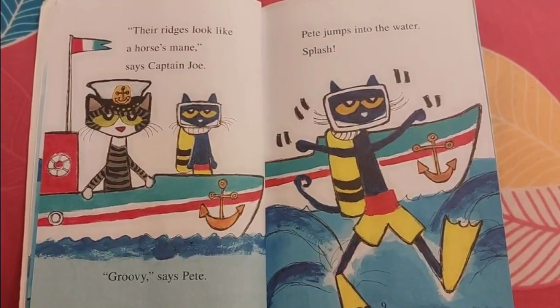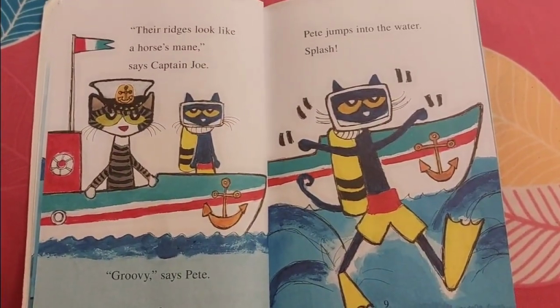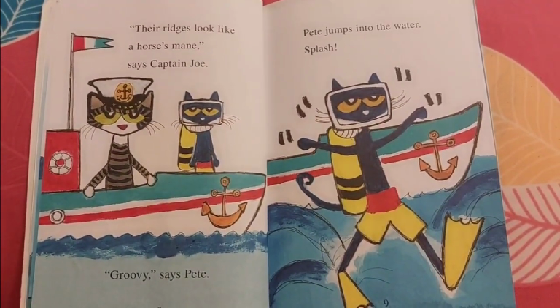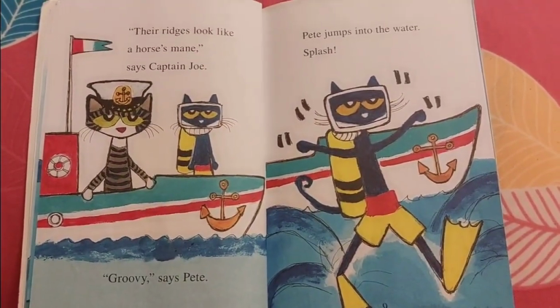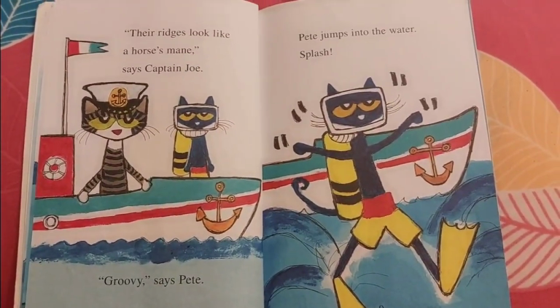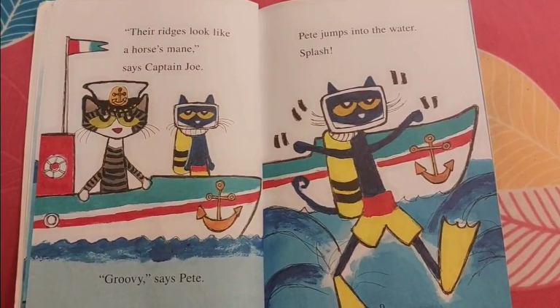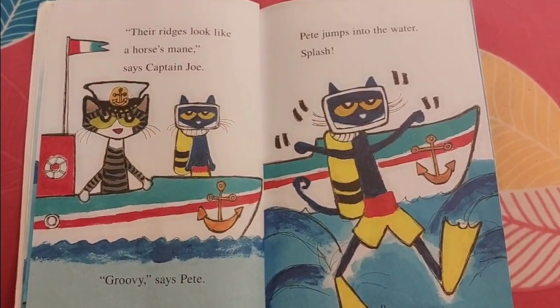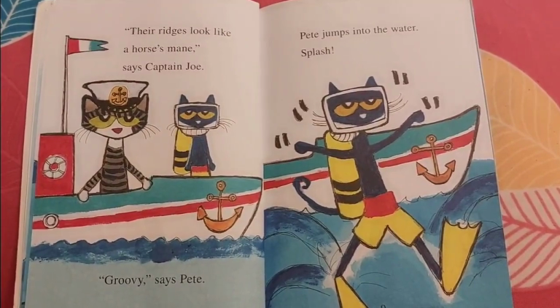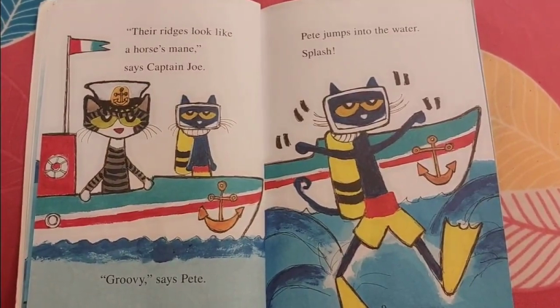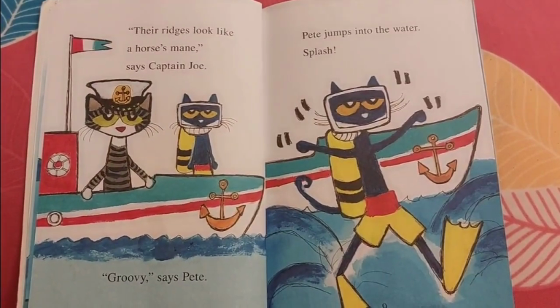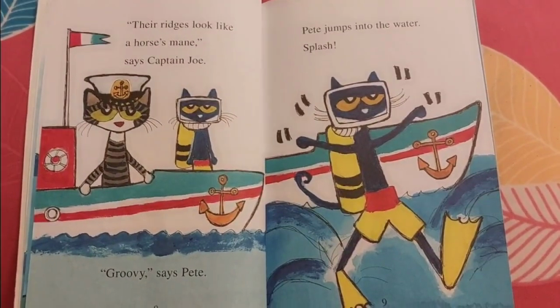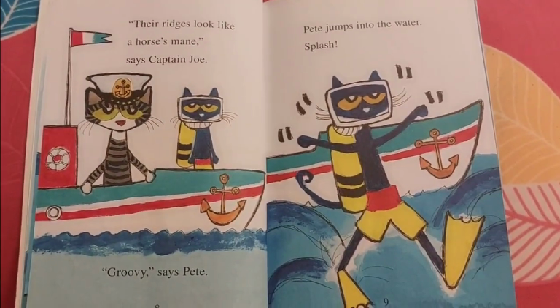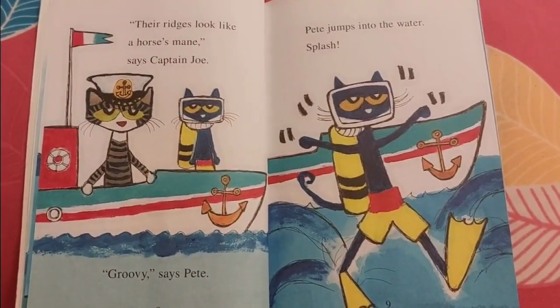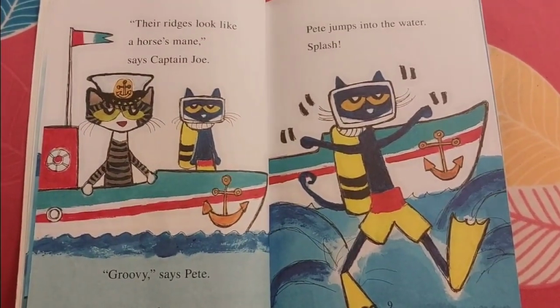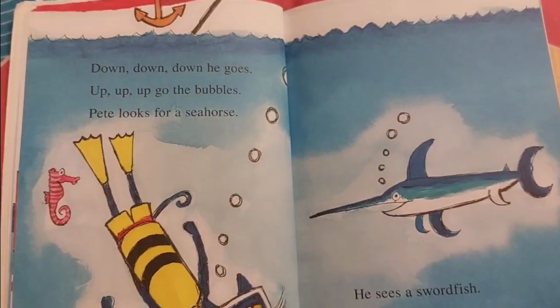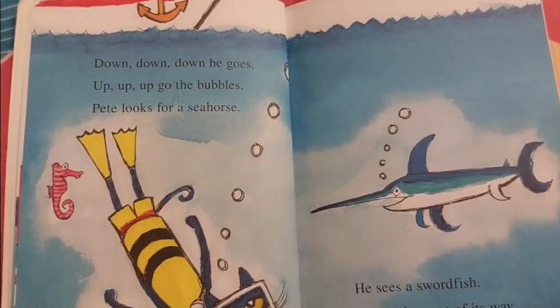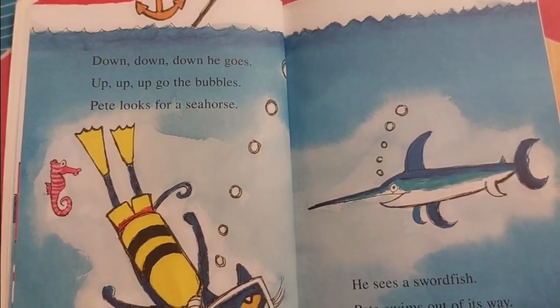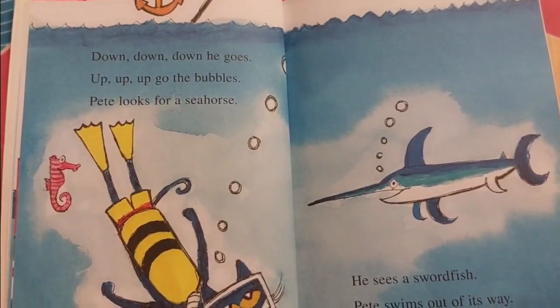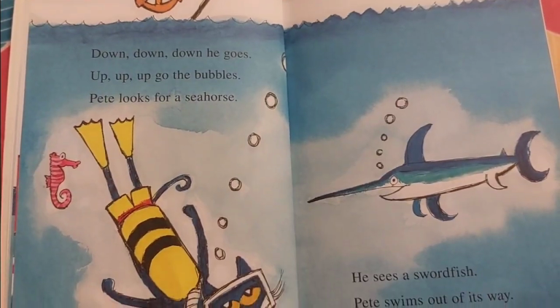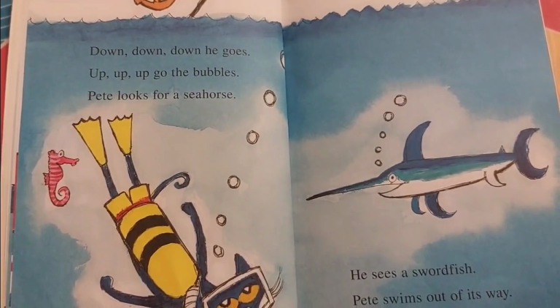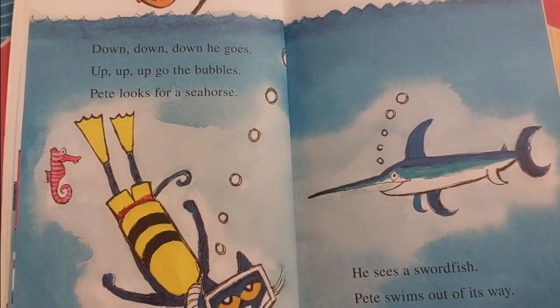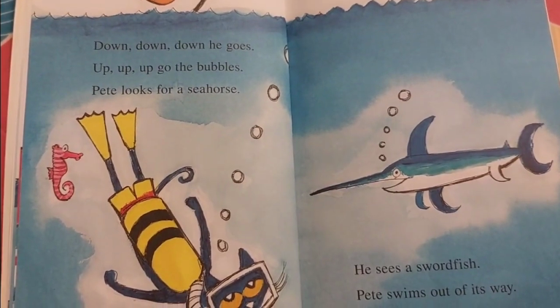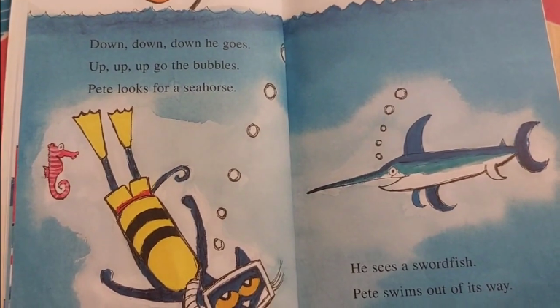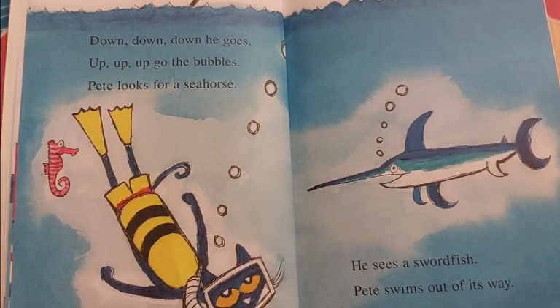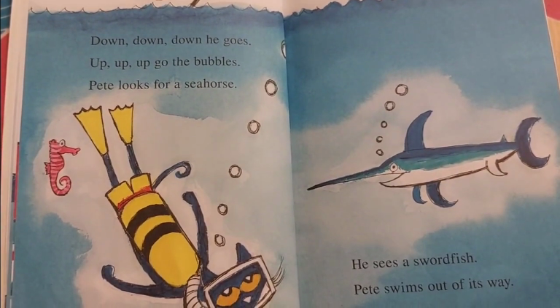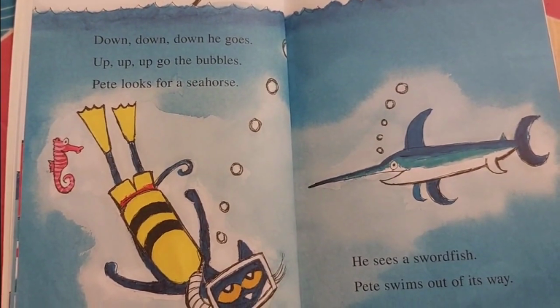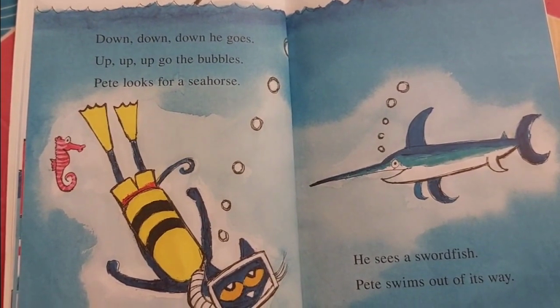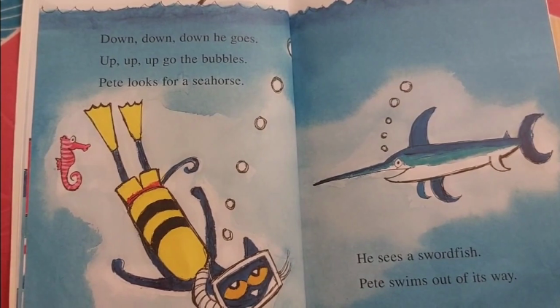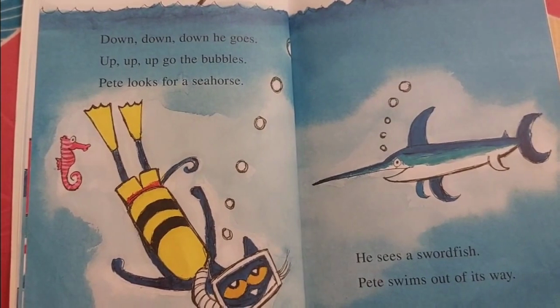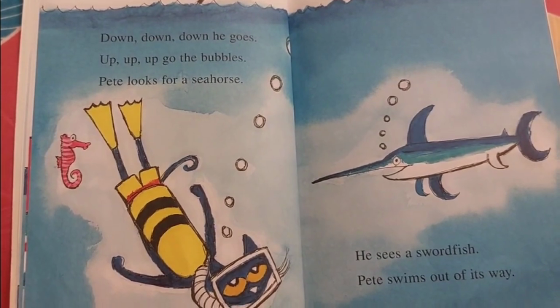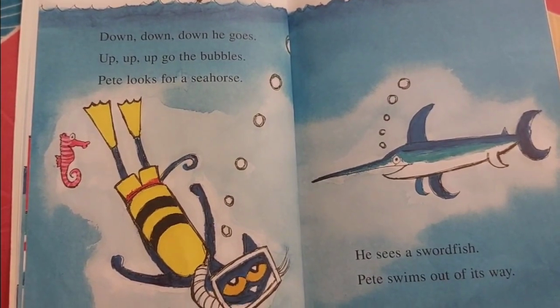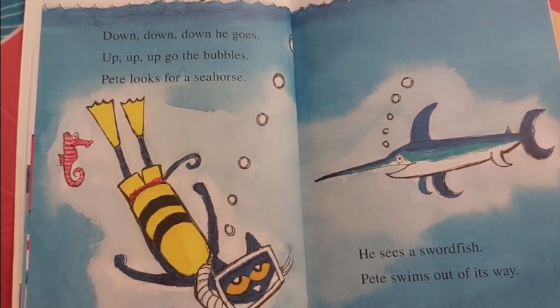Pete jumps into the water. Splash! Down, down, down he goes. Up, up, up go the bubbles.